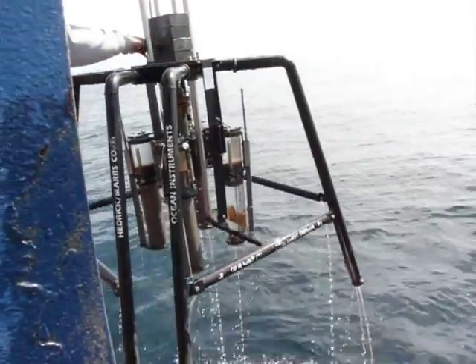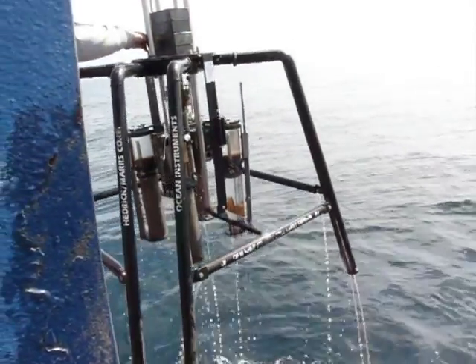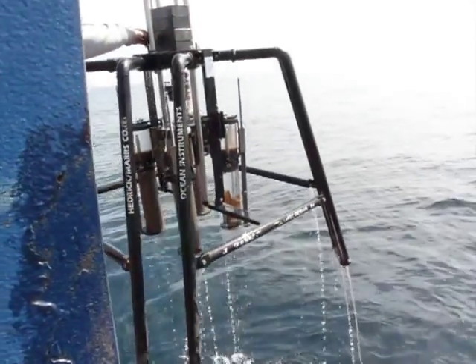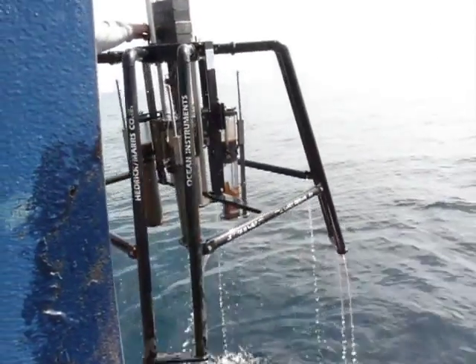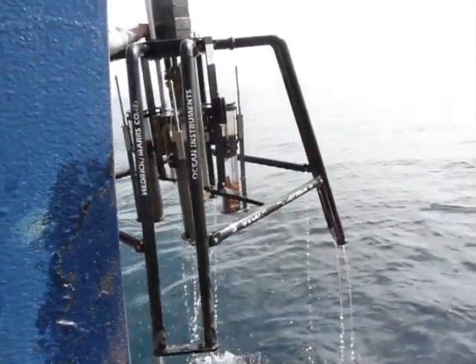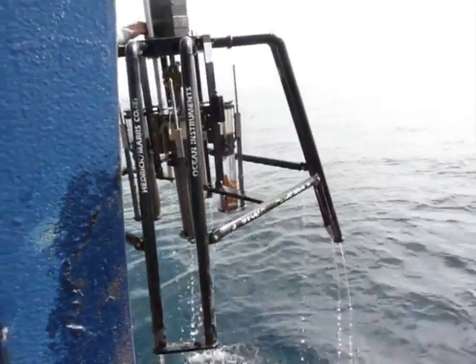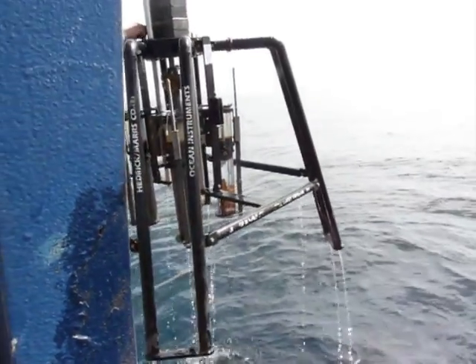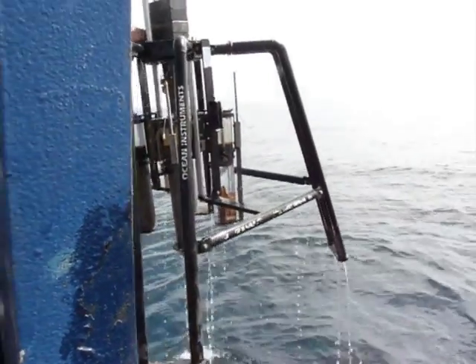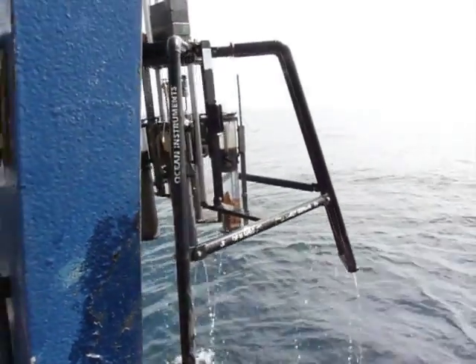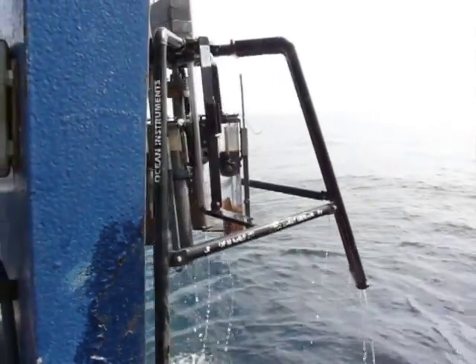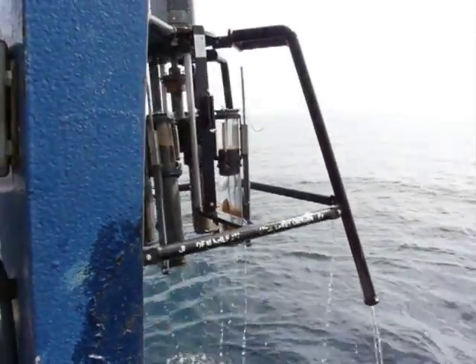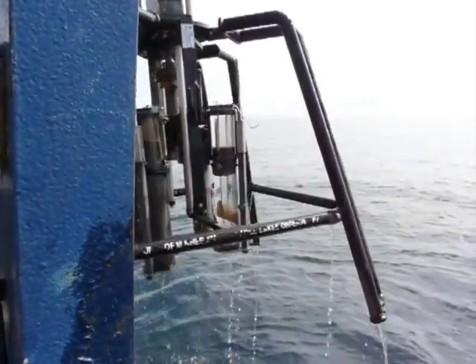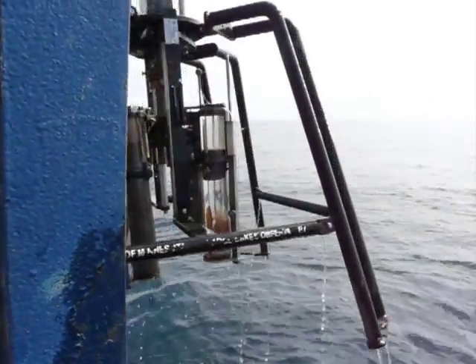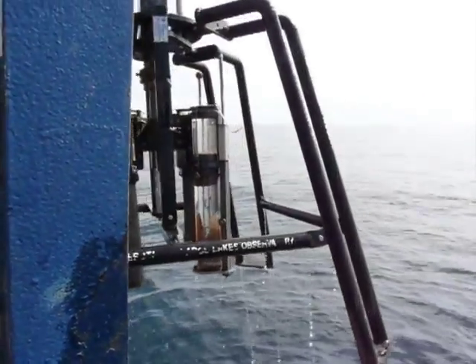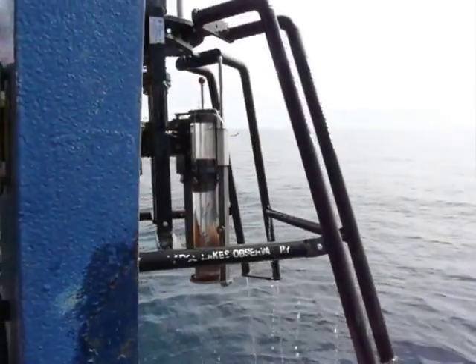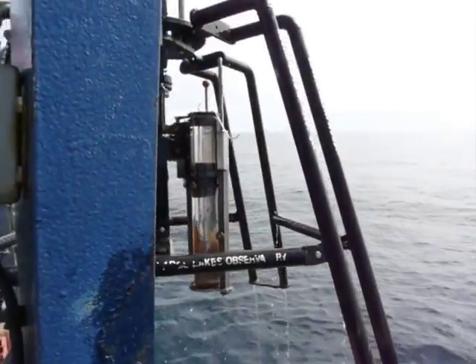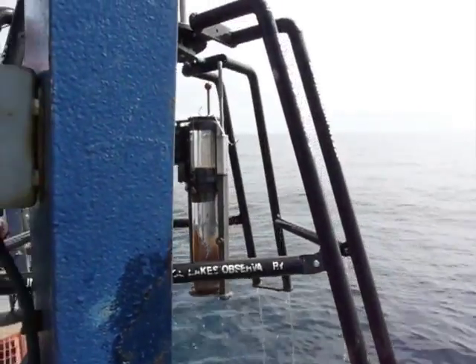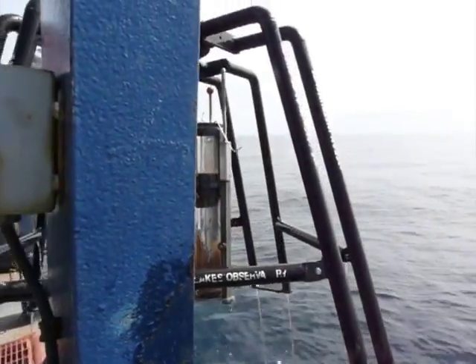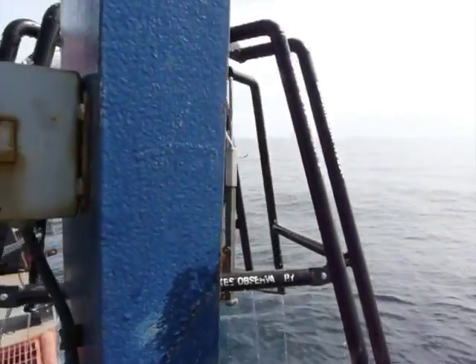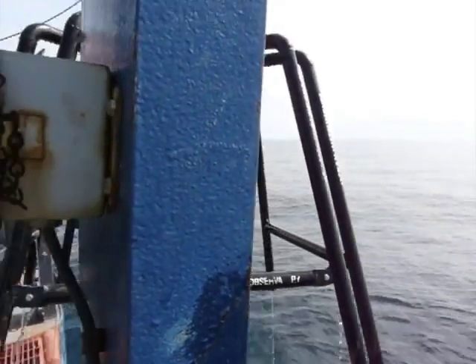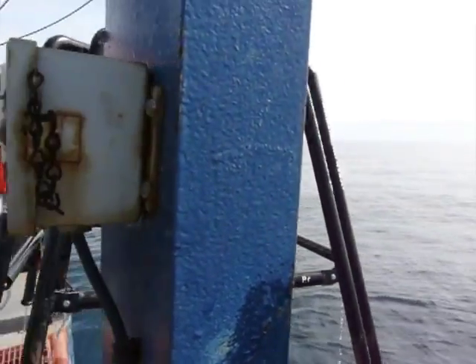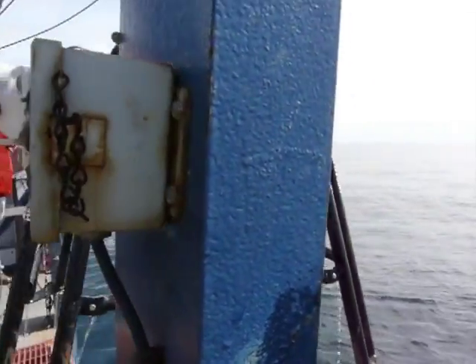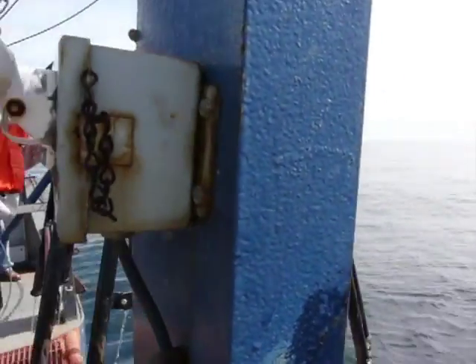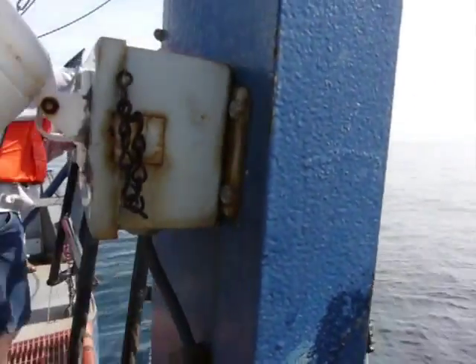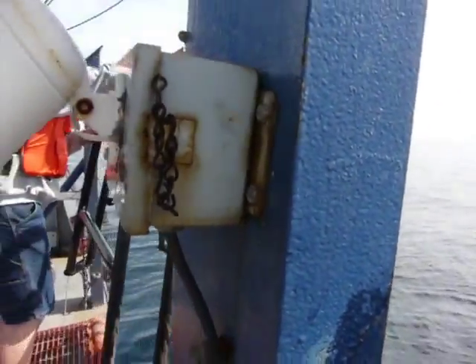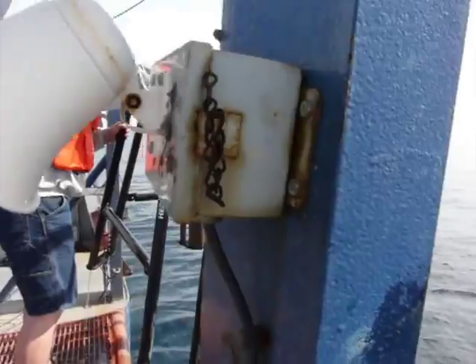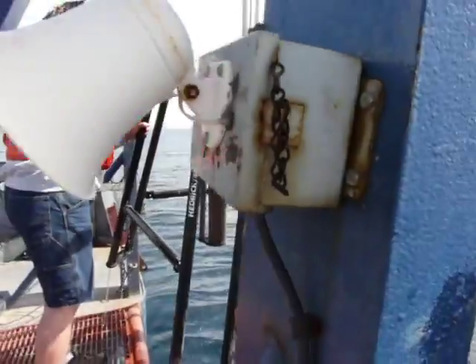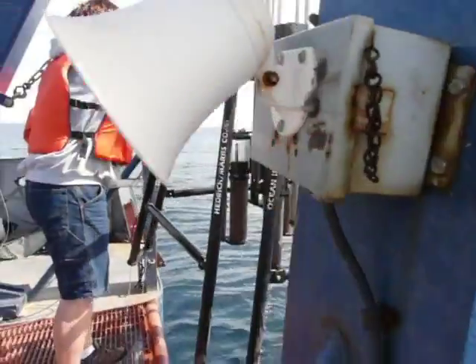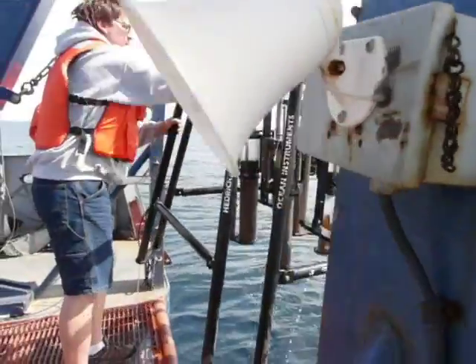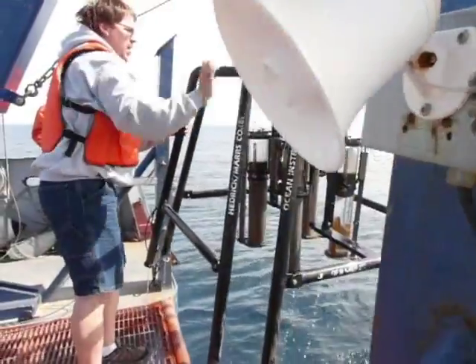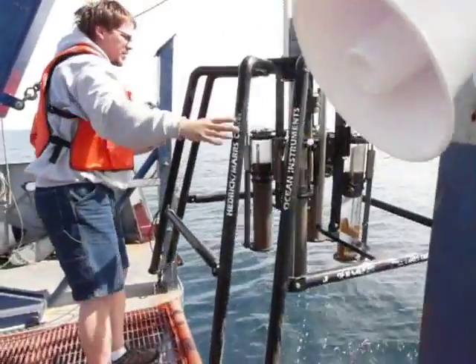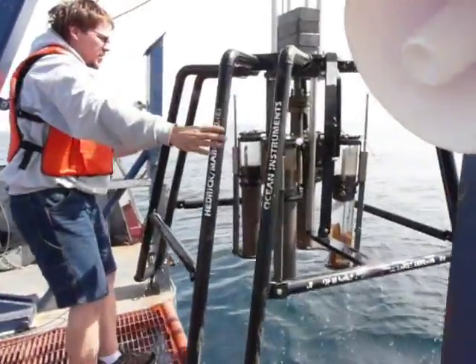Sometimes things don't go as planned and the sediment falls out before it reaches the boat.